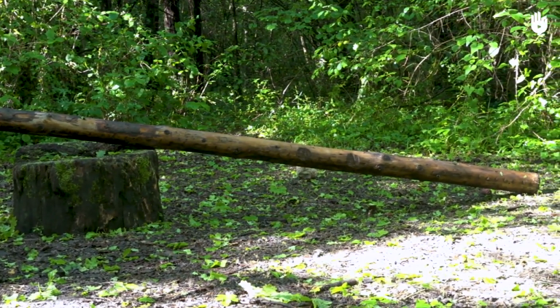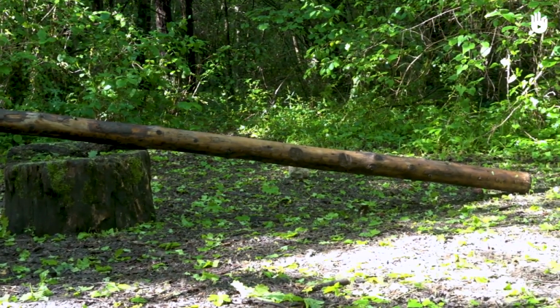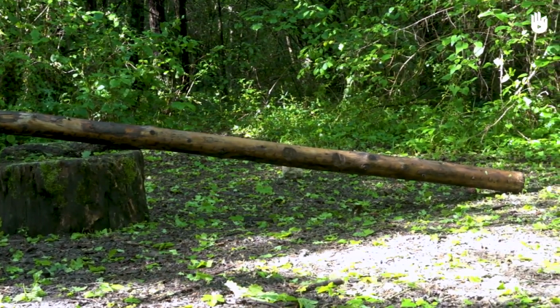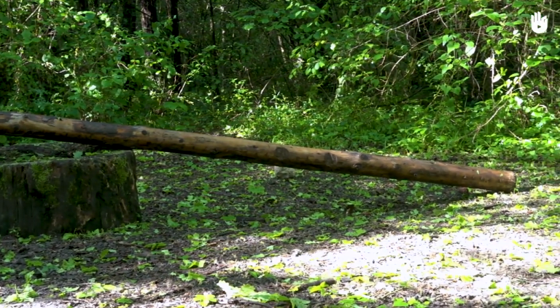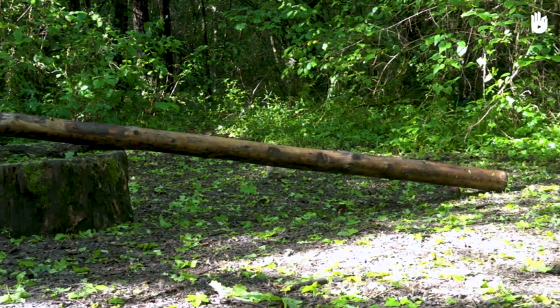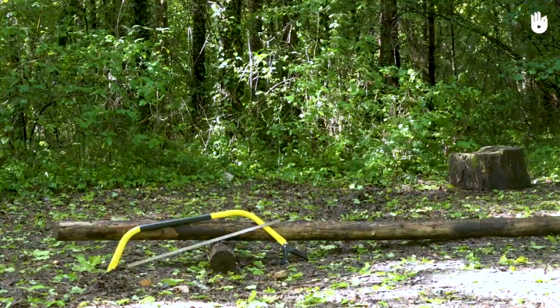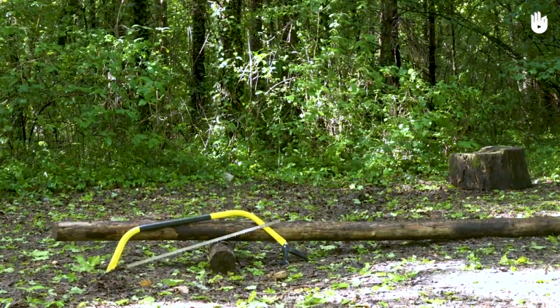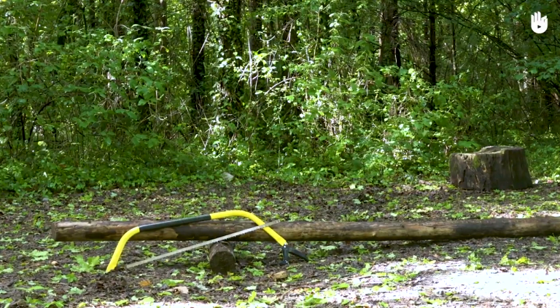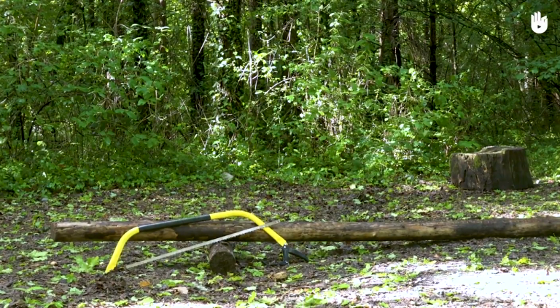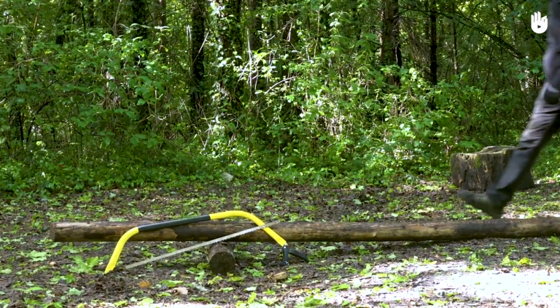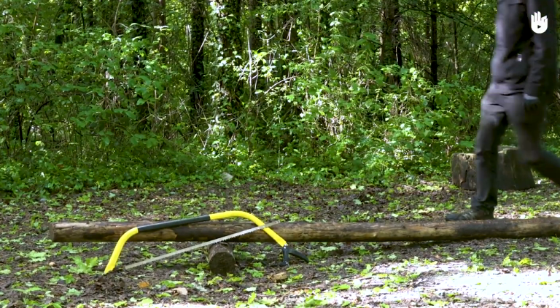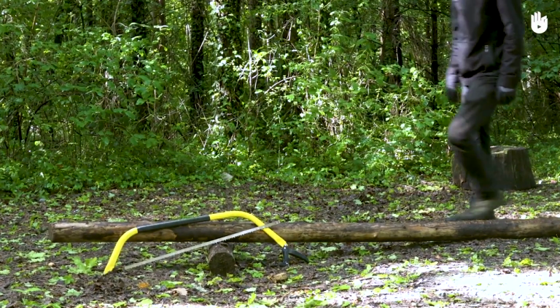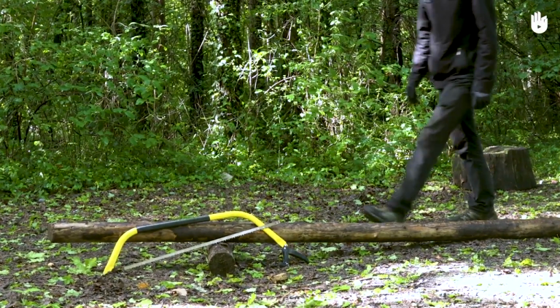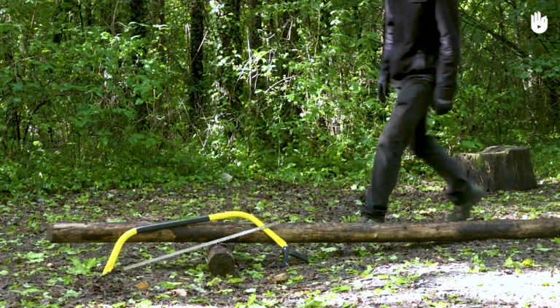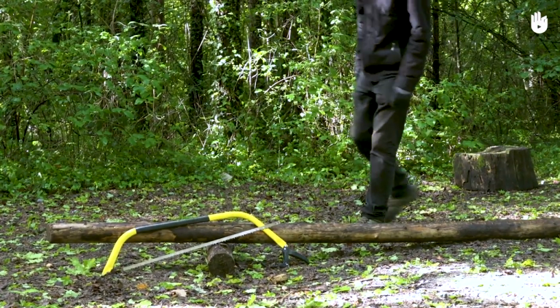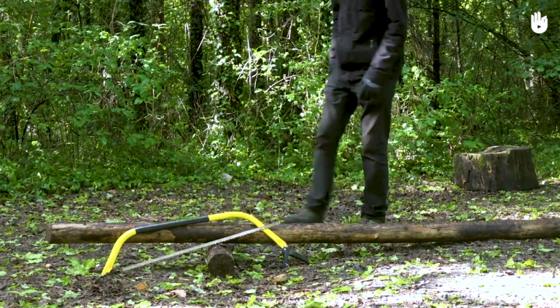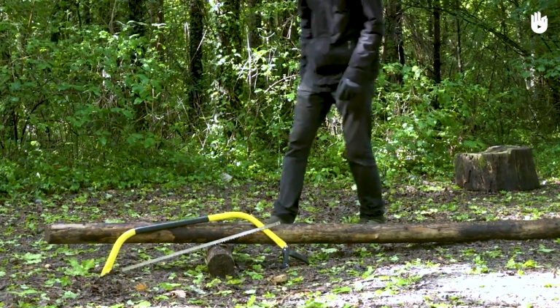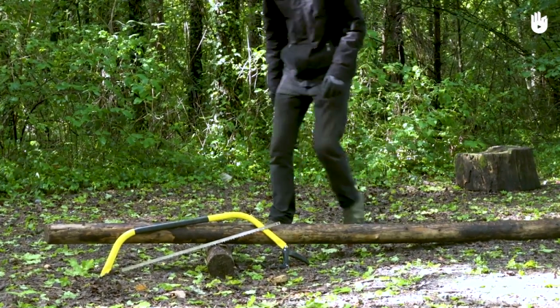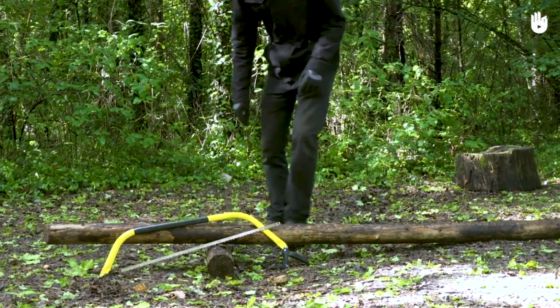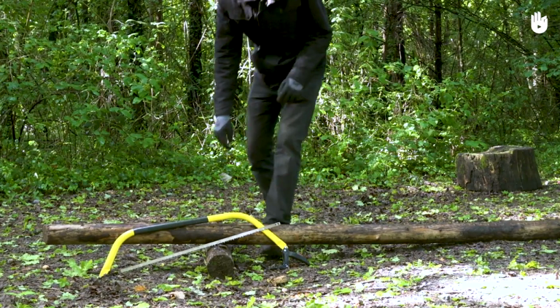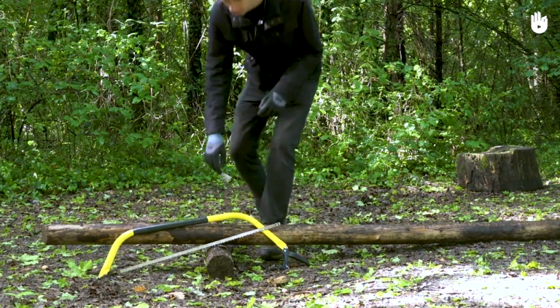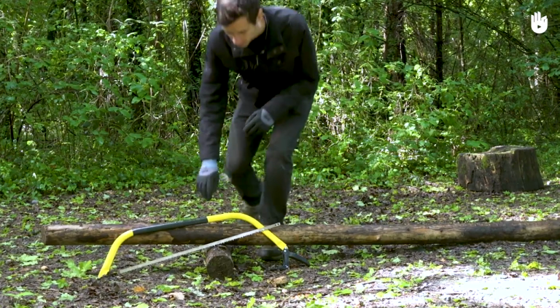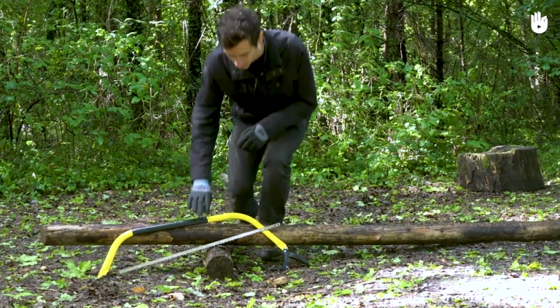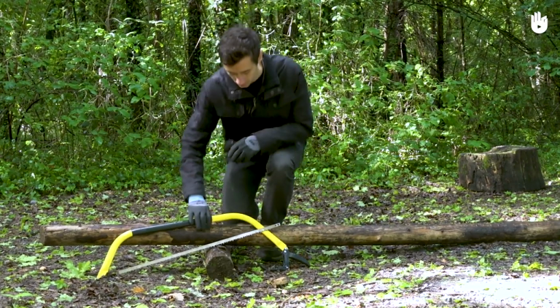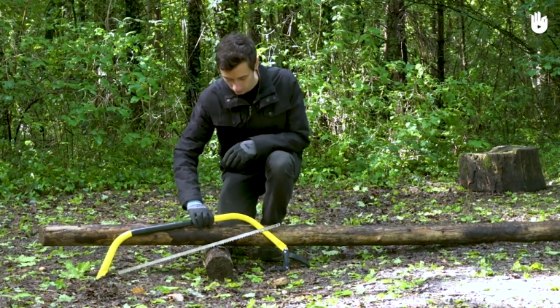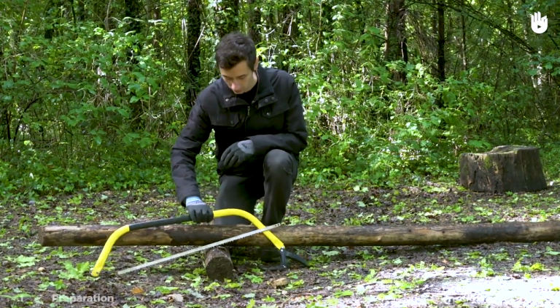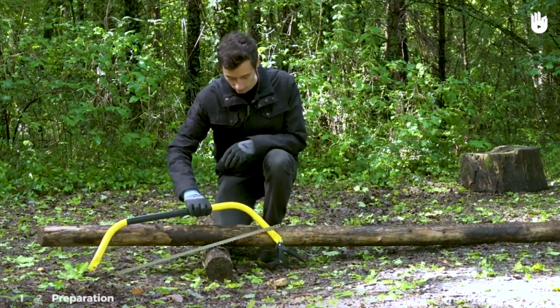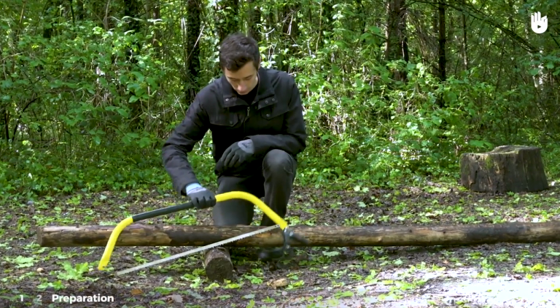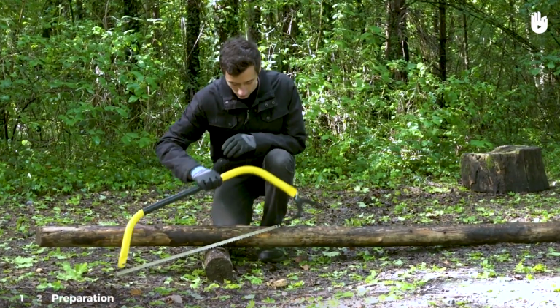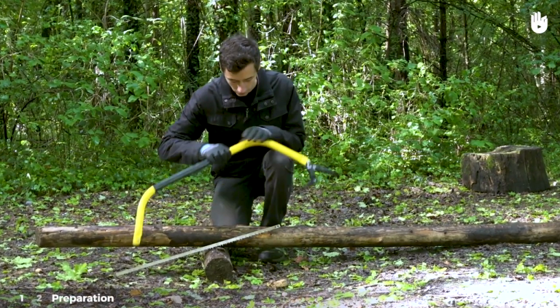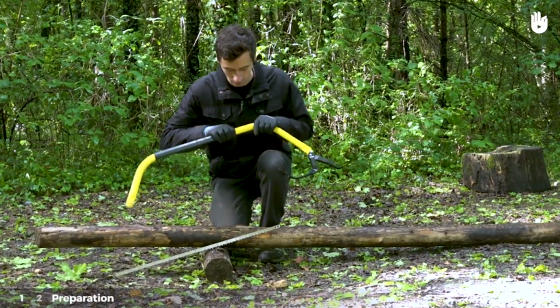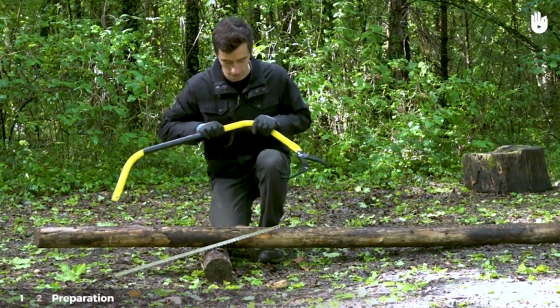There are two steps involved when sawing wood, which we will describe to you. Step 1: Preparation.